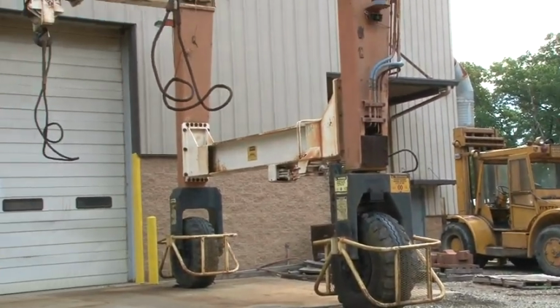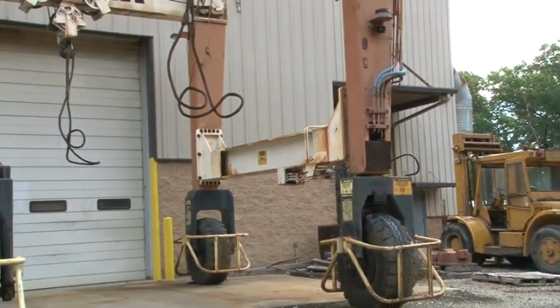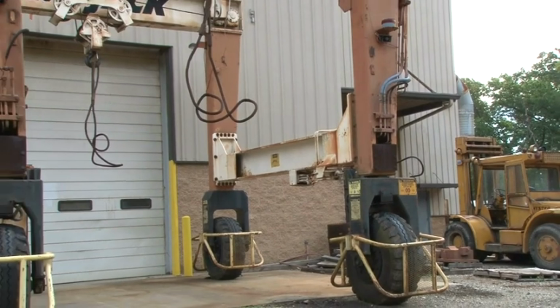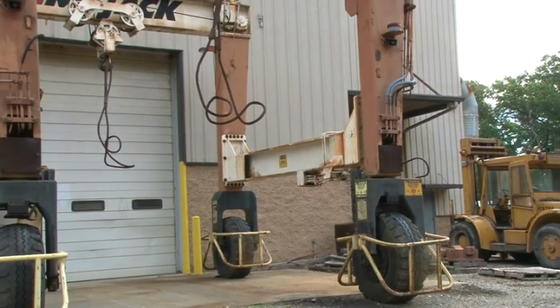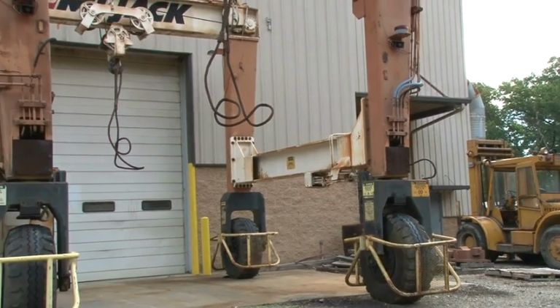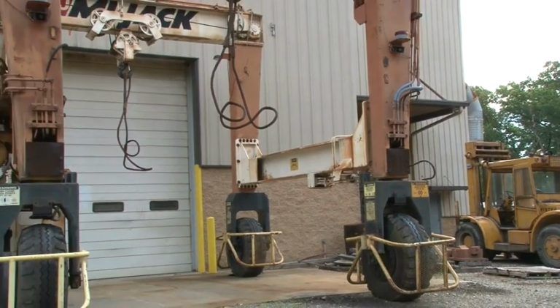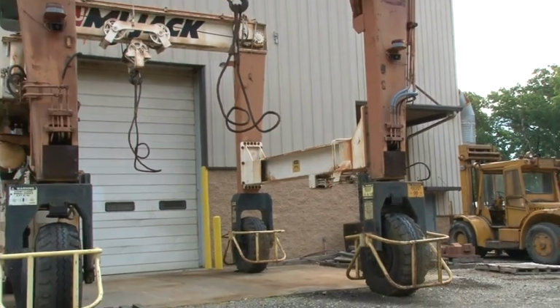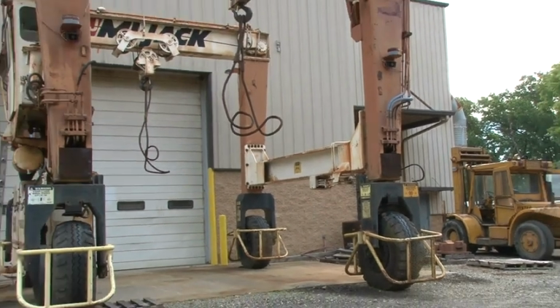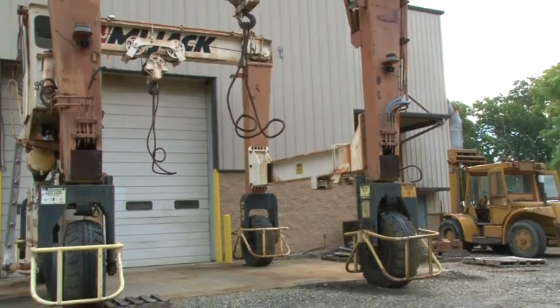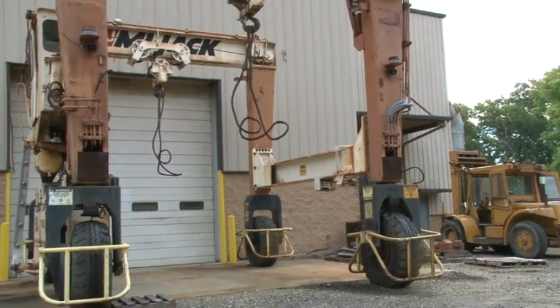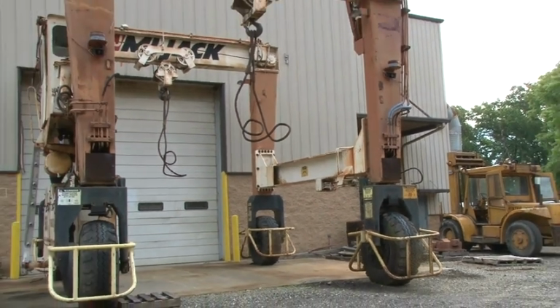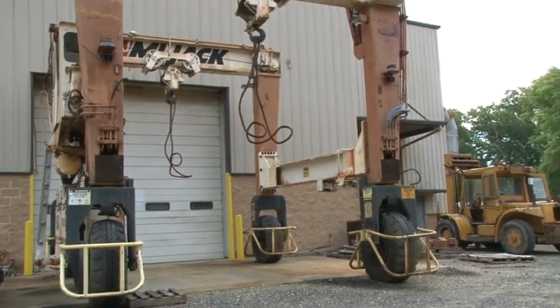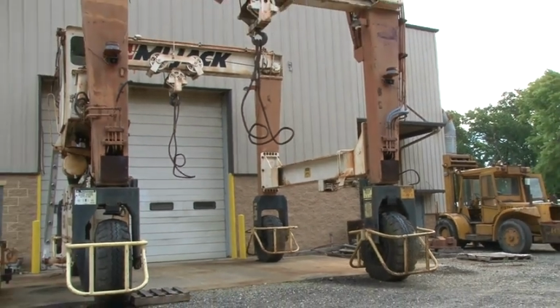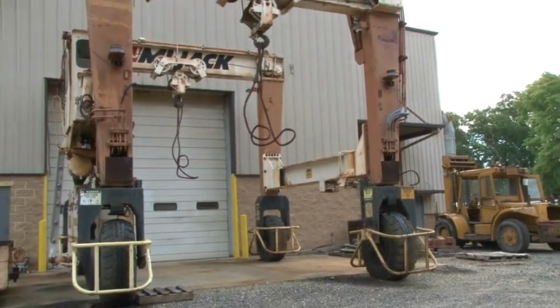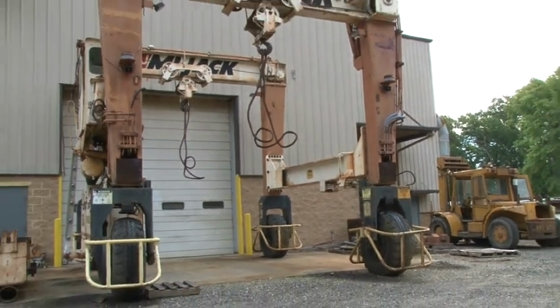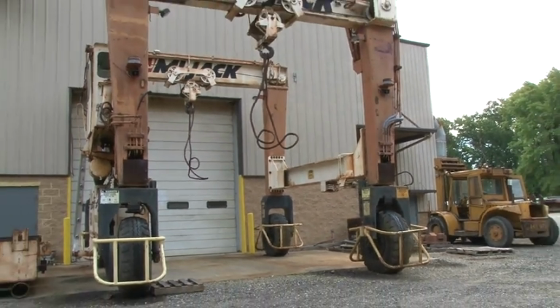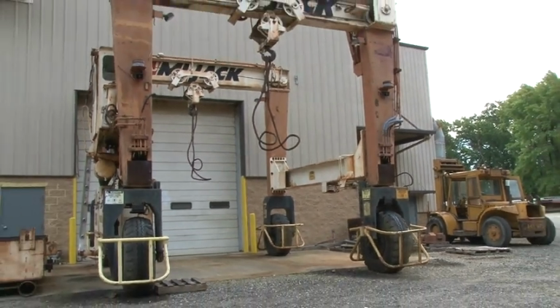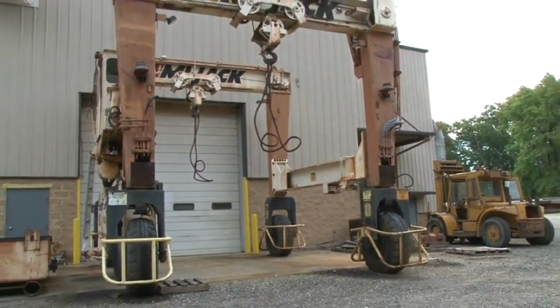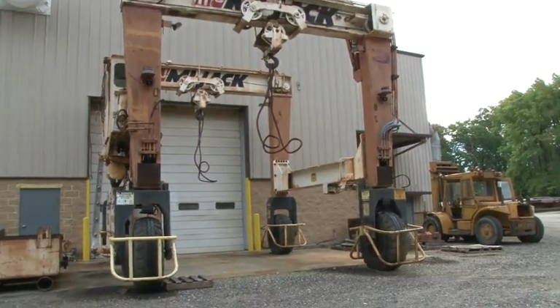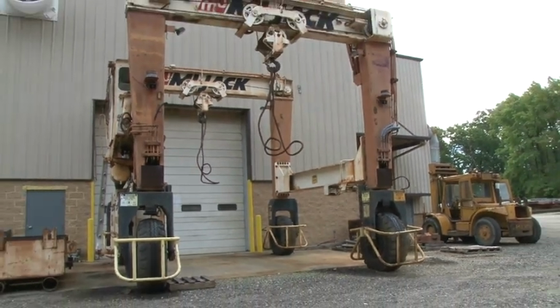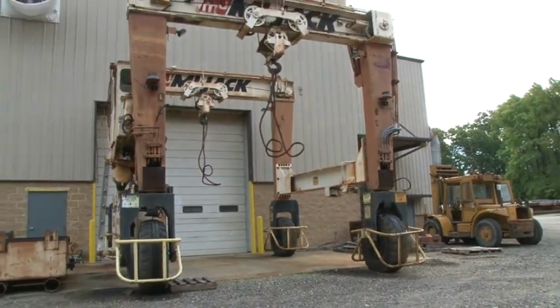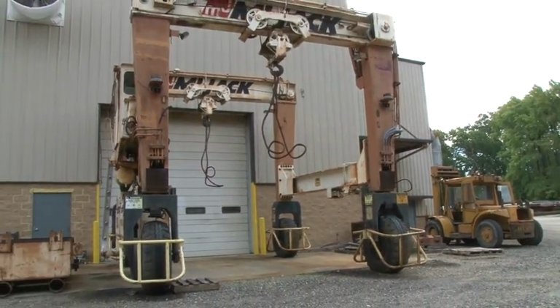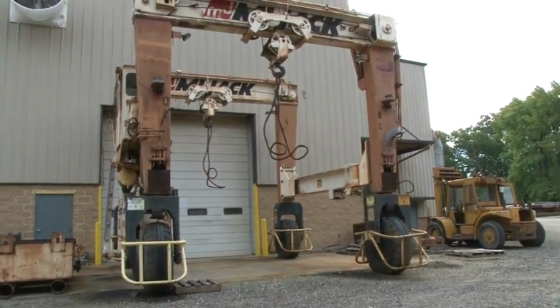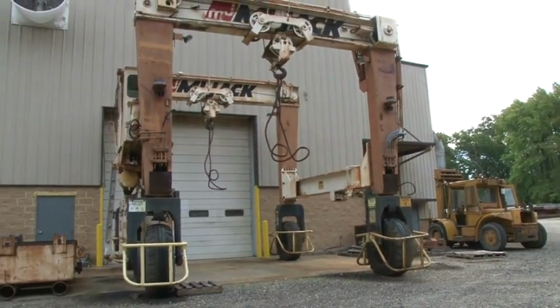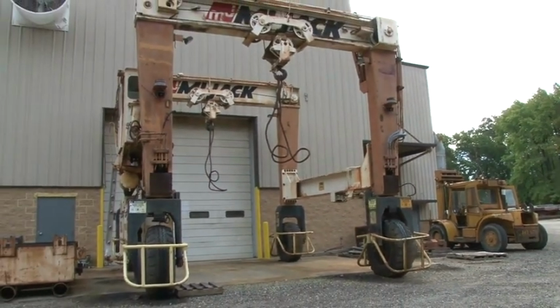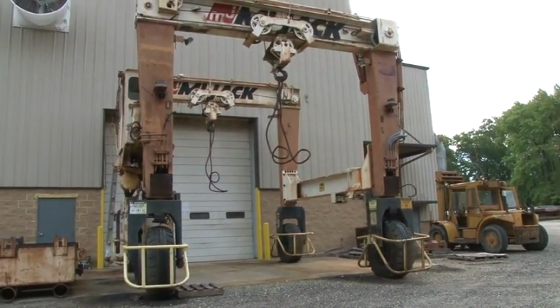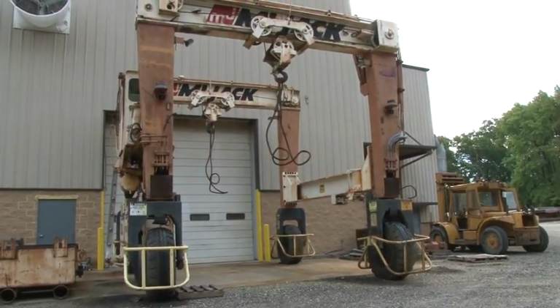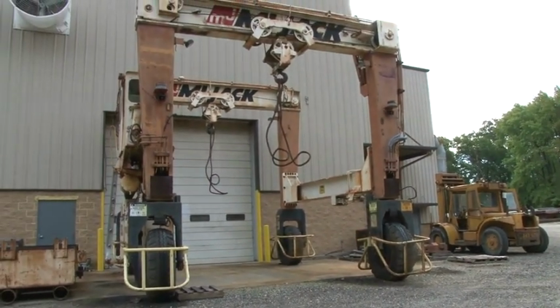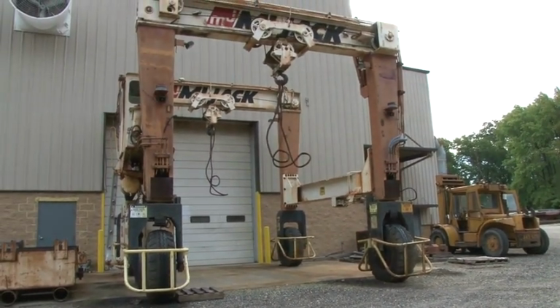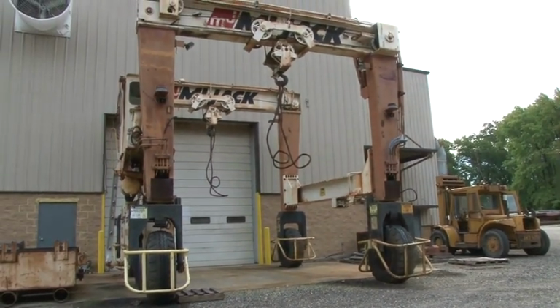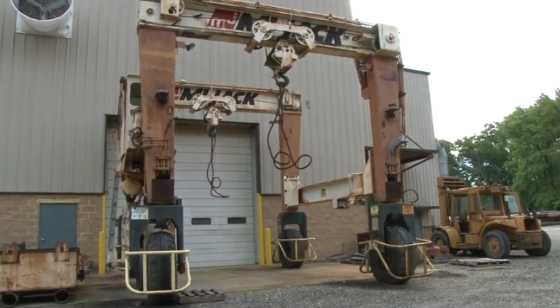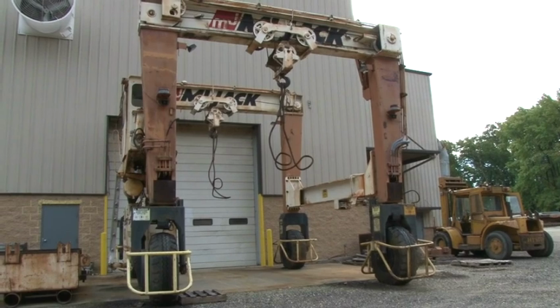The travel lift has the ability to drive over an open trench and be completely mobile with heavy loads.